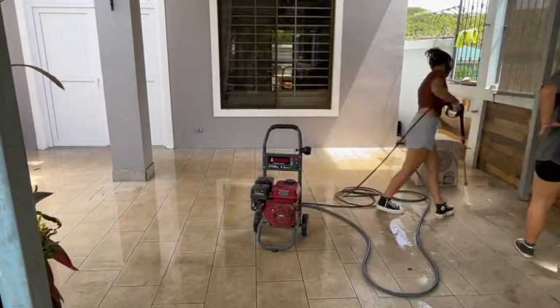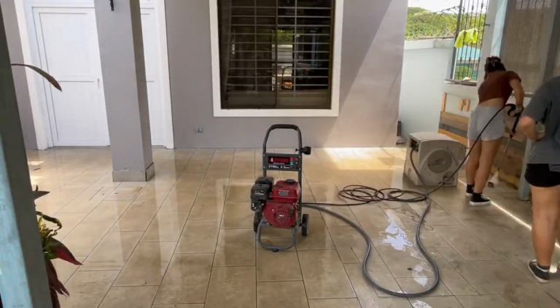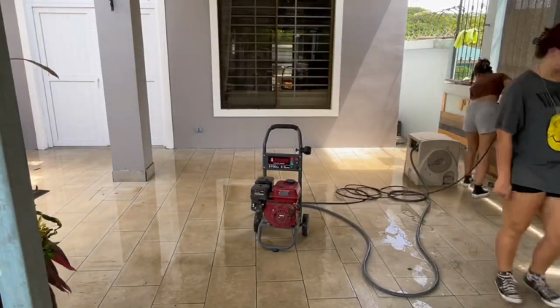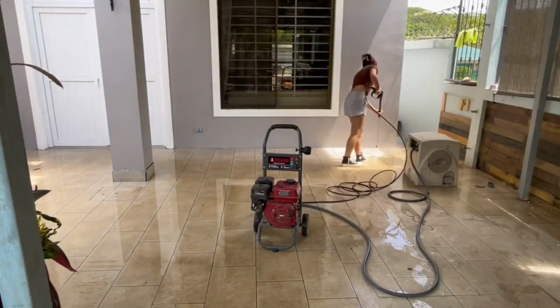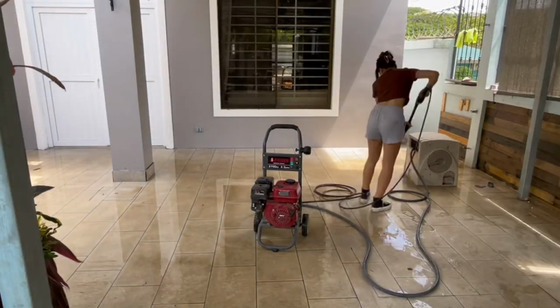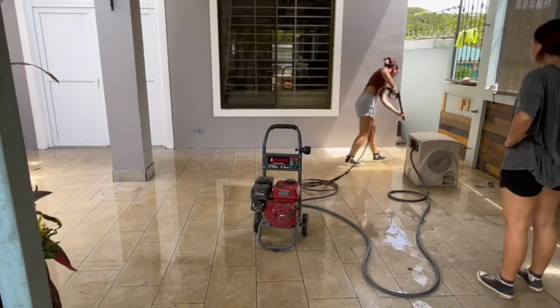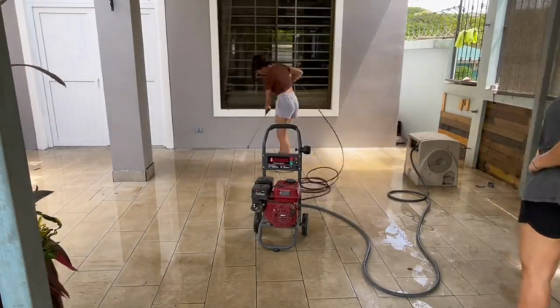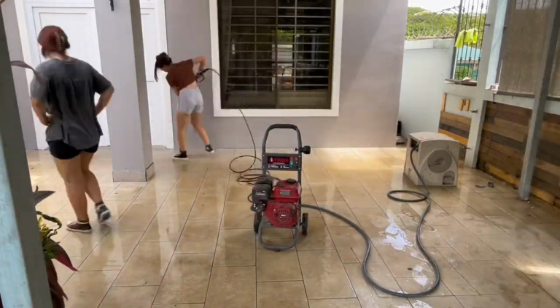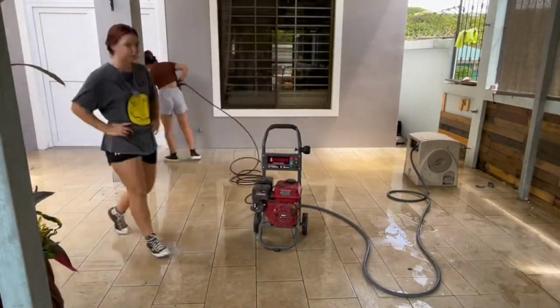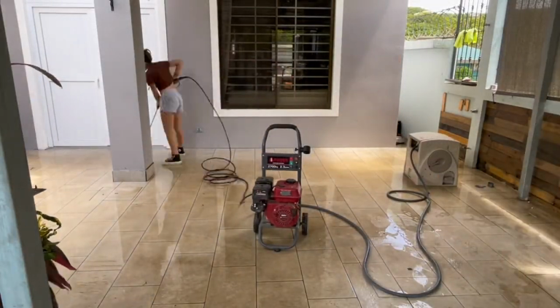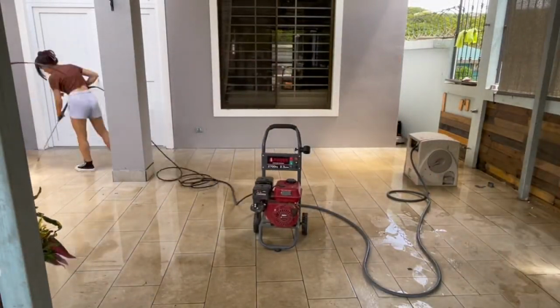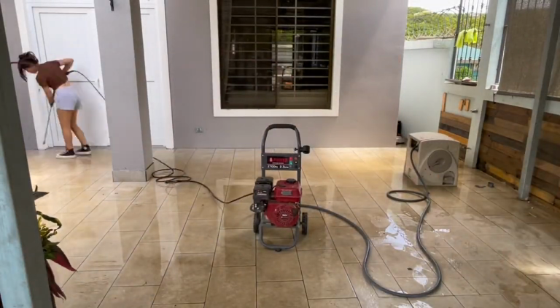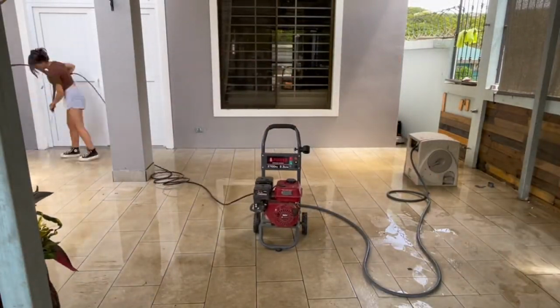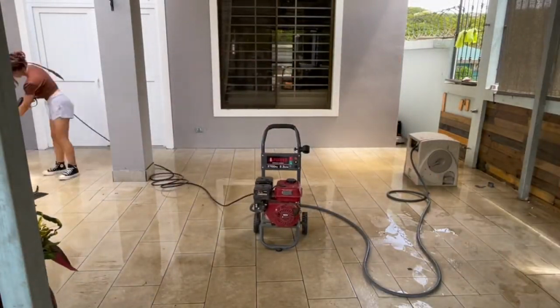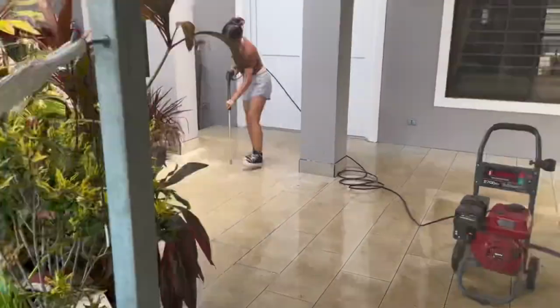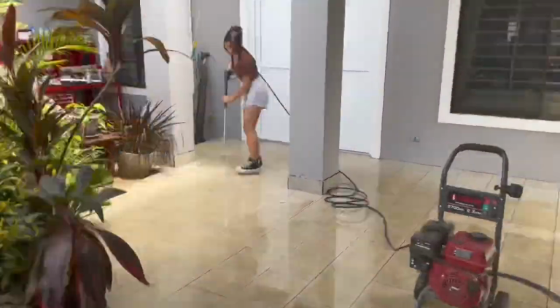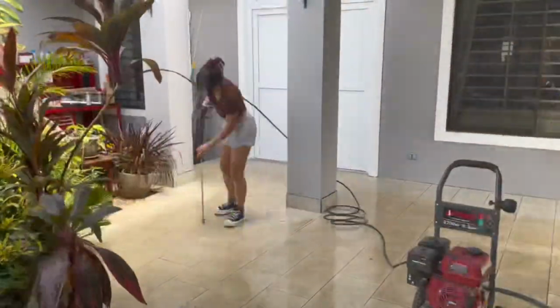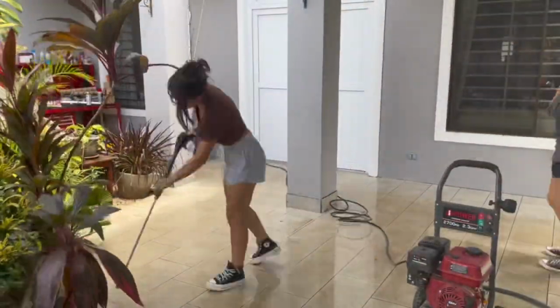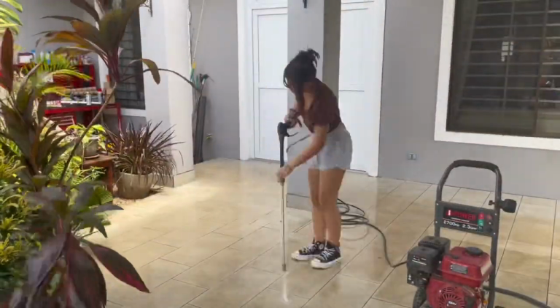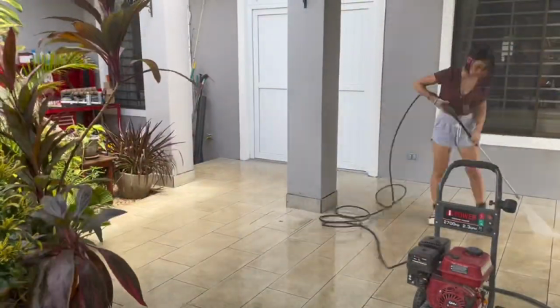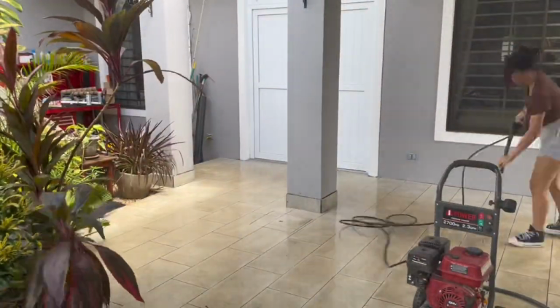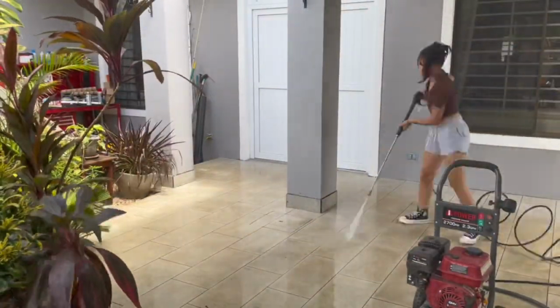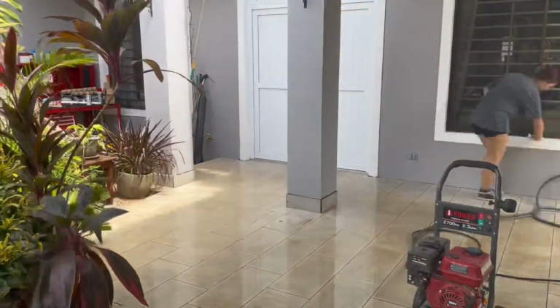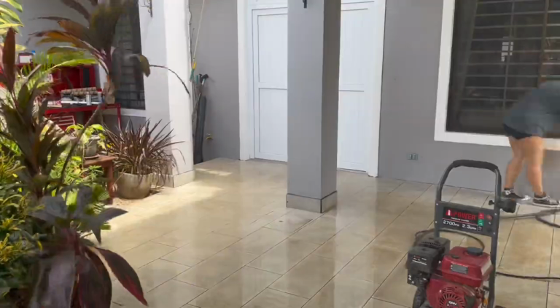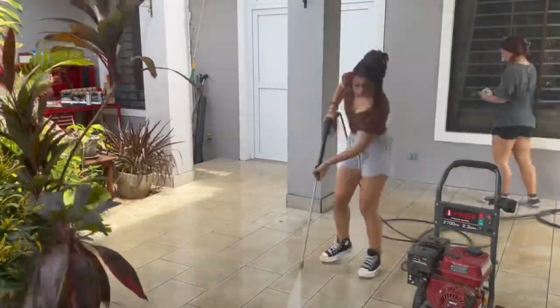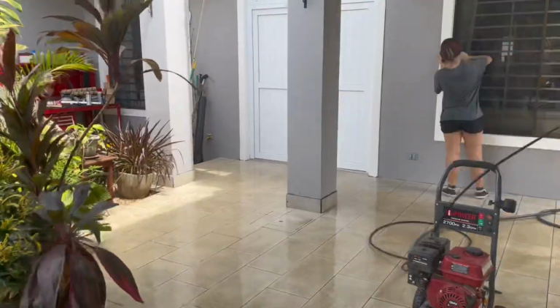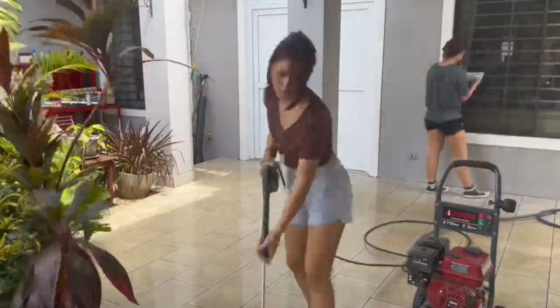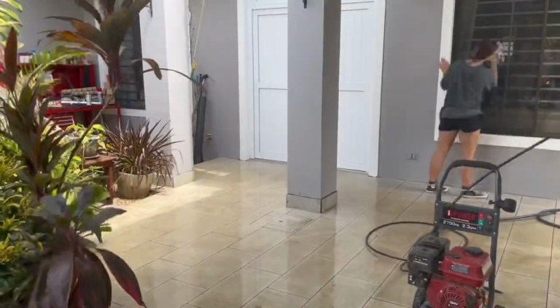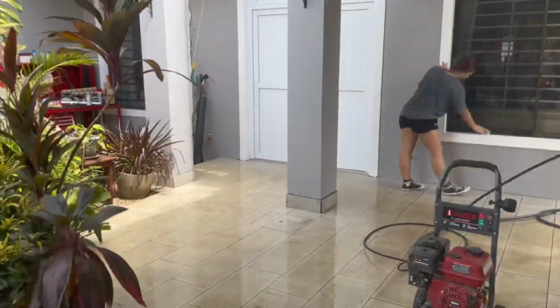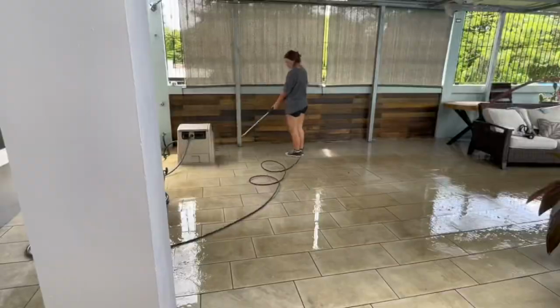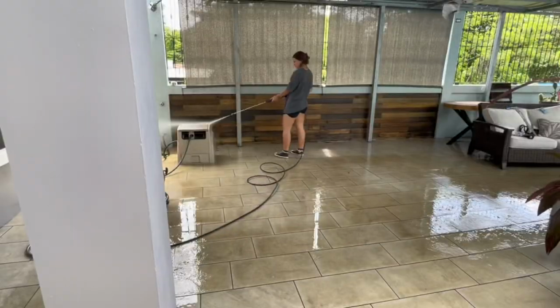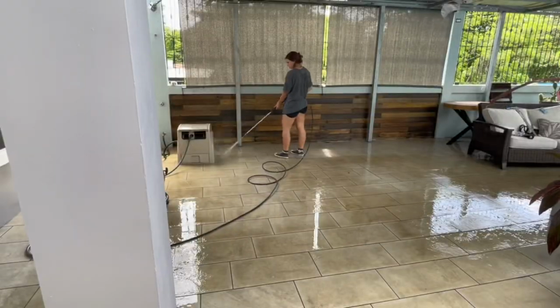Here we are, pressure washing the outside. Some of the stains didn't come off, but that's okay.